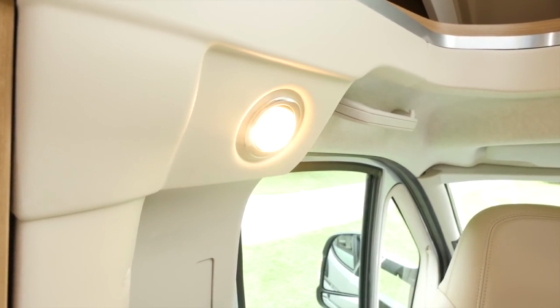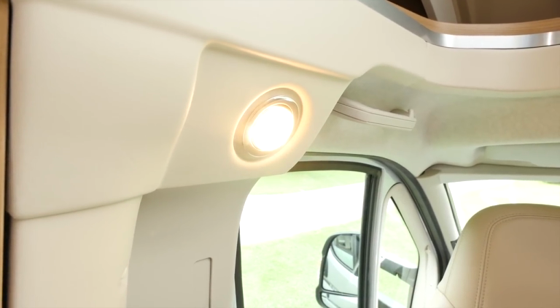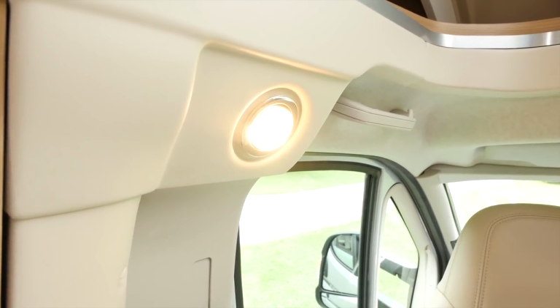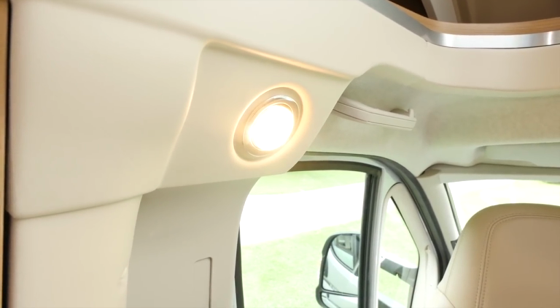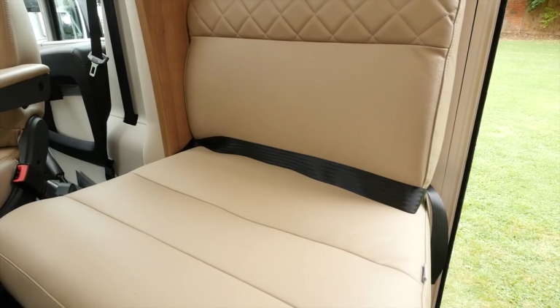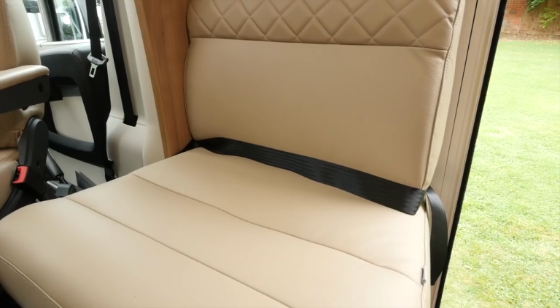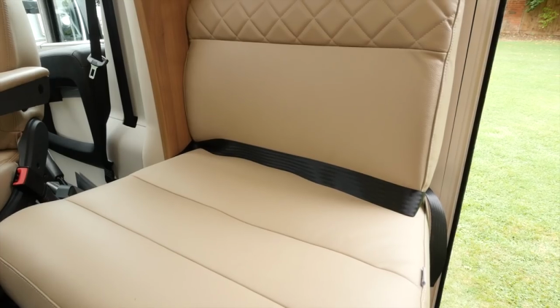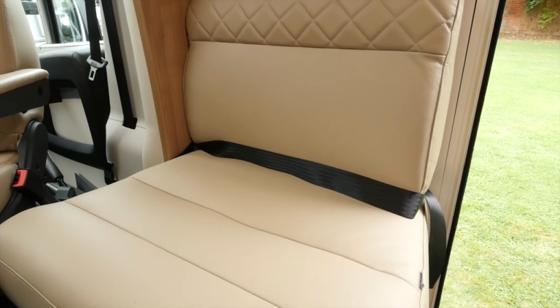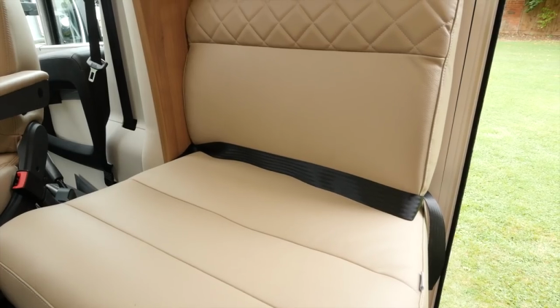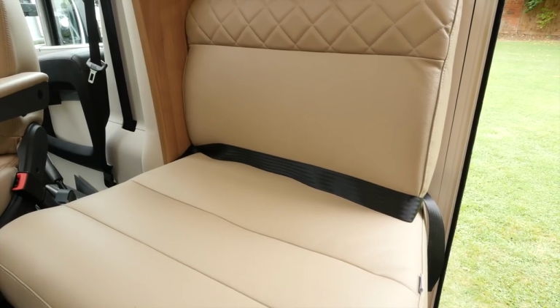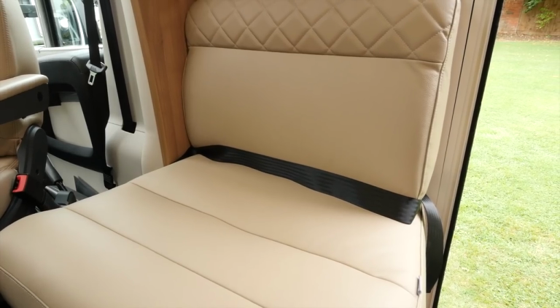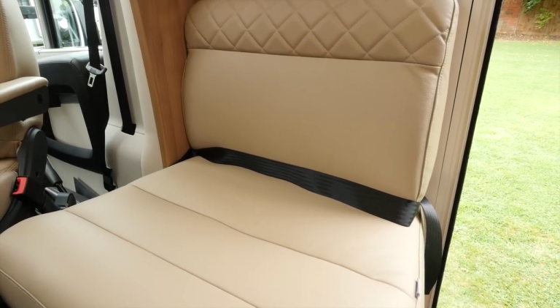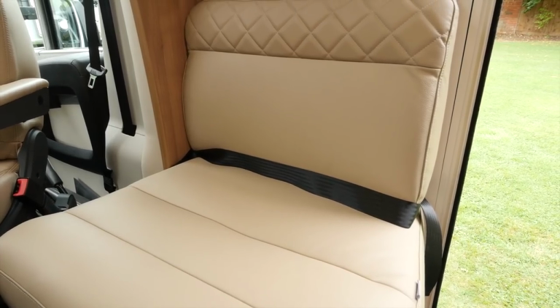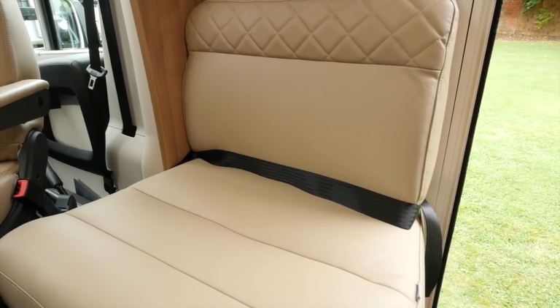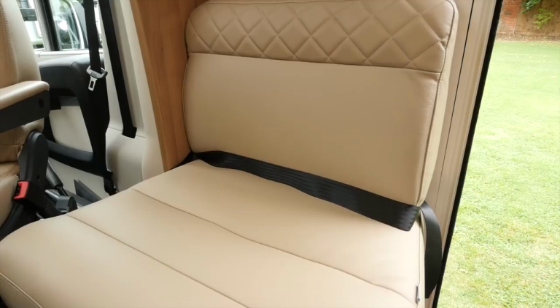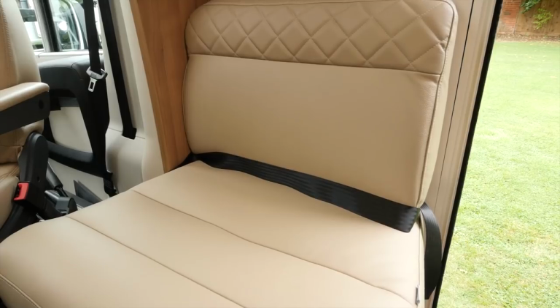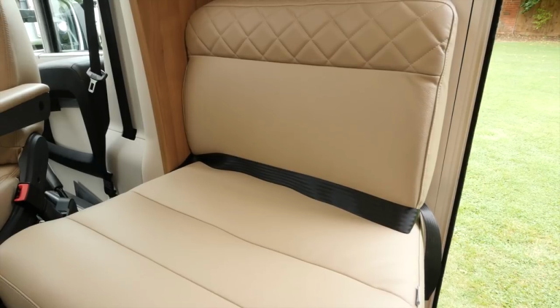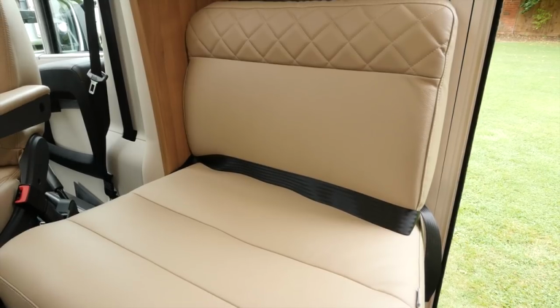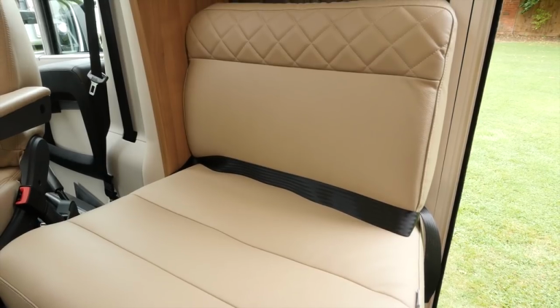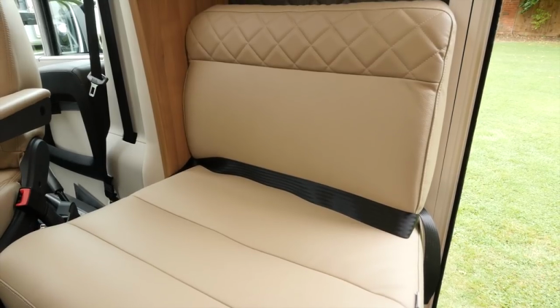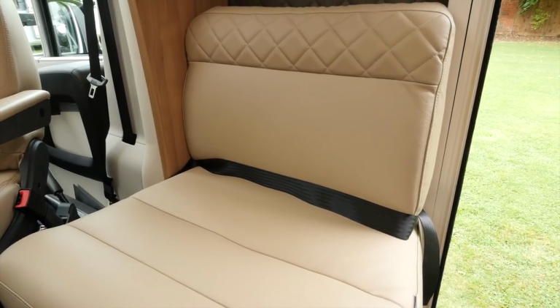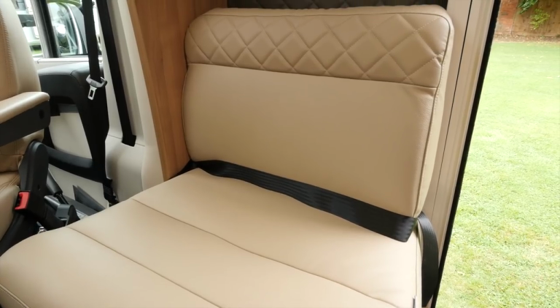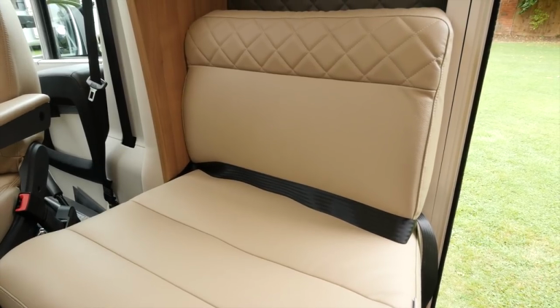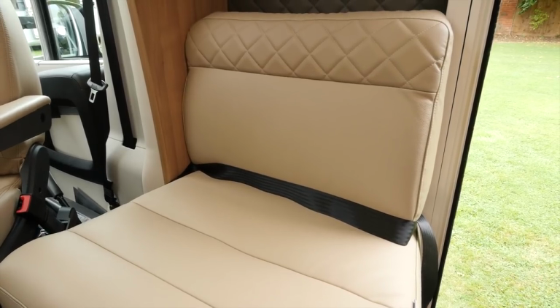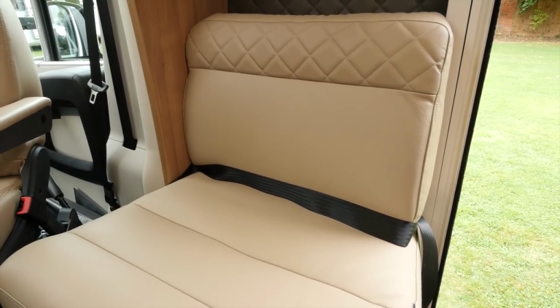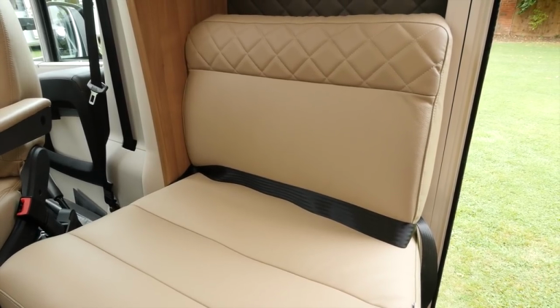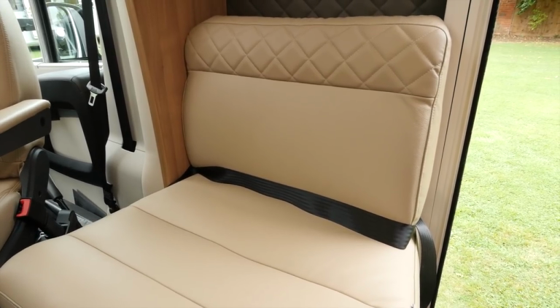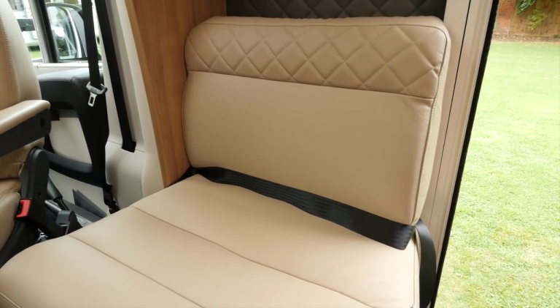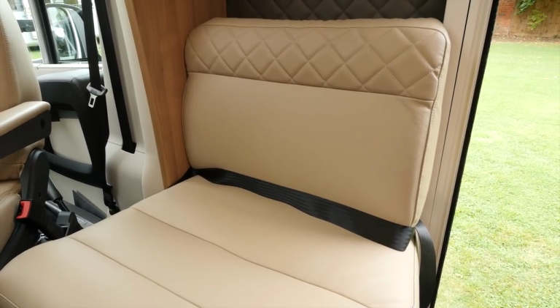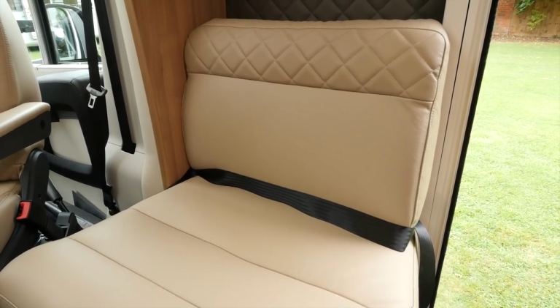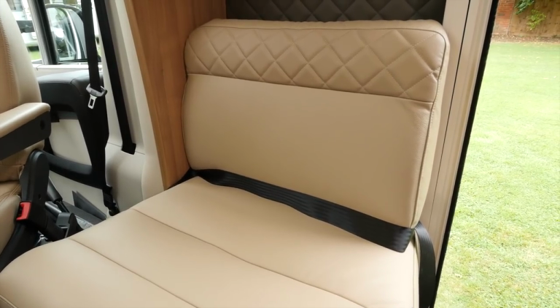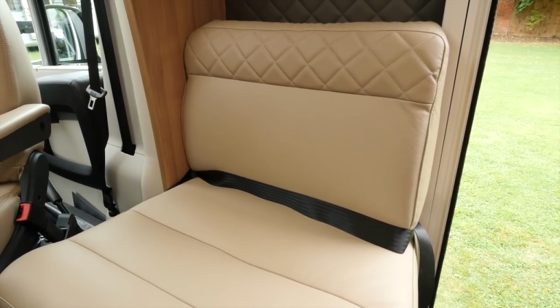Still in the front, this side seat converts into a forward-facing fifth belted seat, pleasingly matching the number of berths.